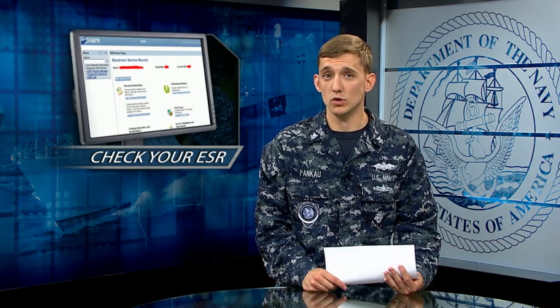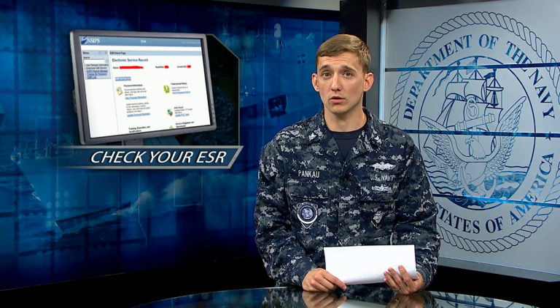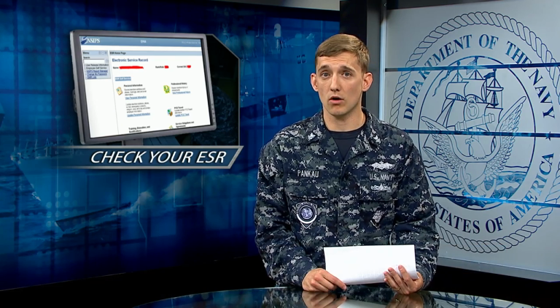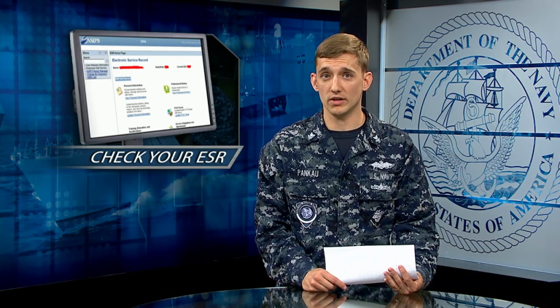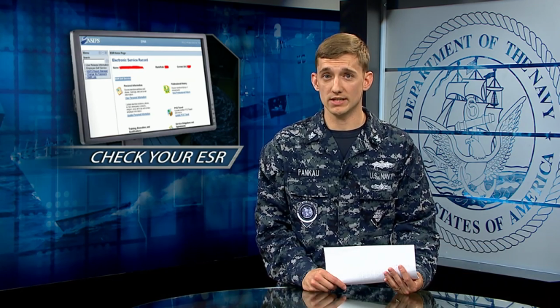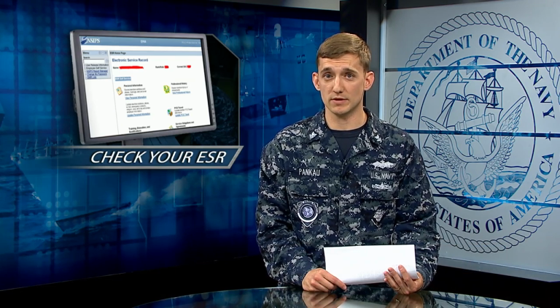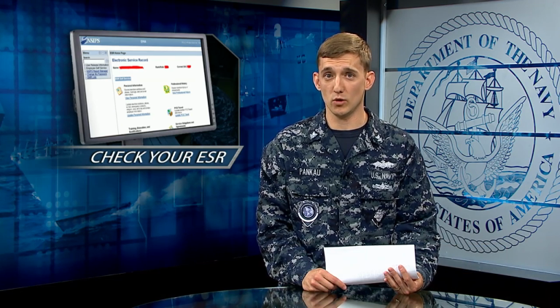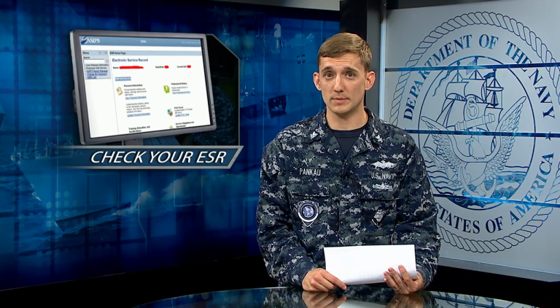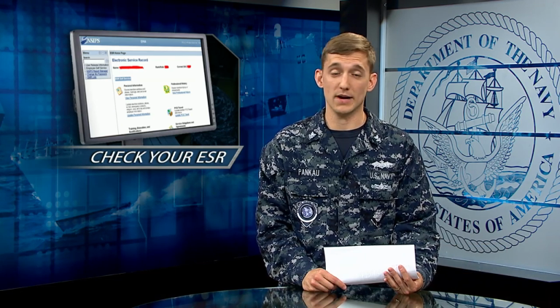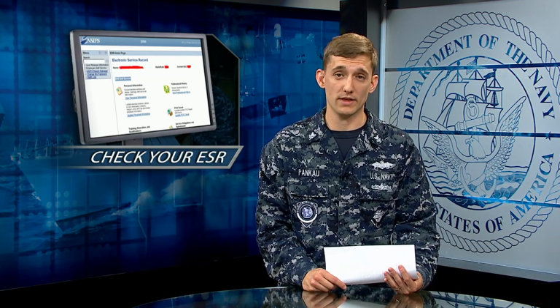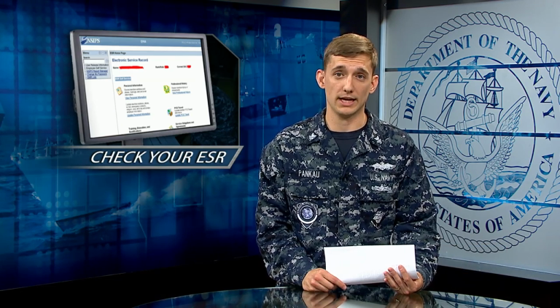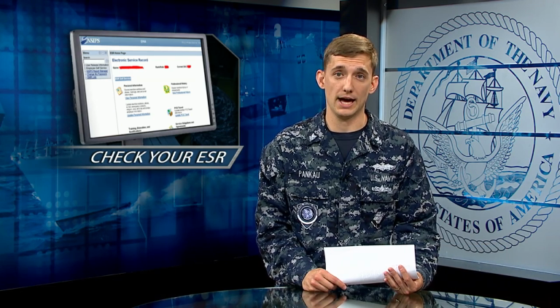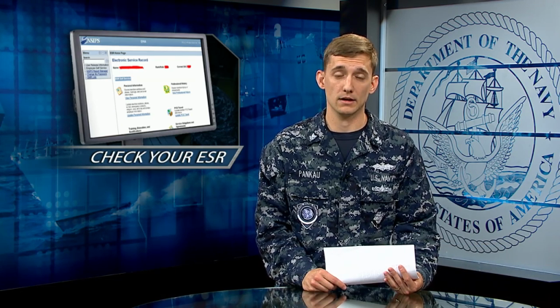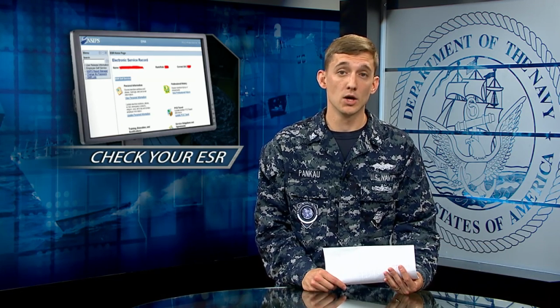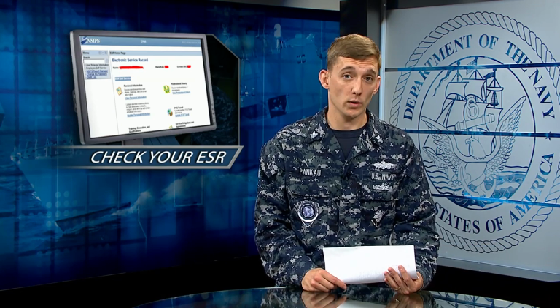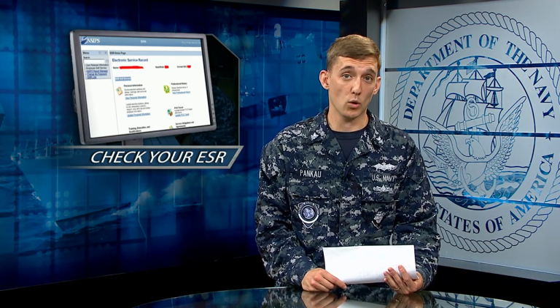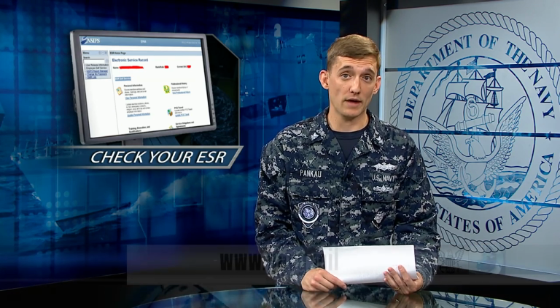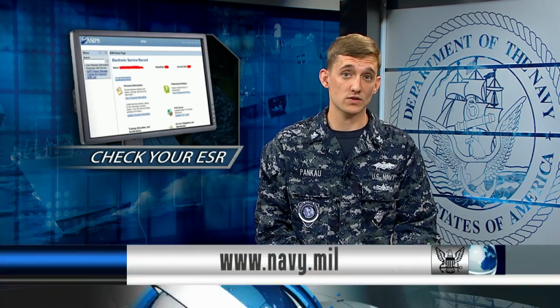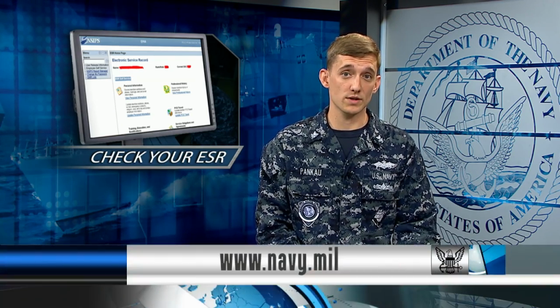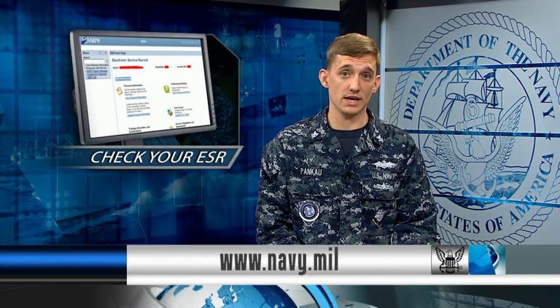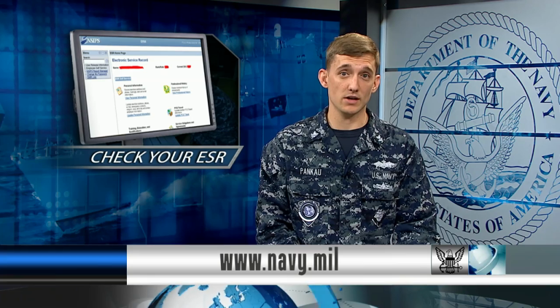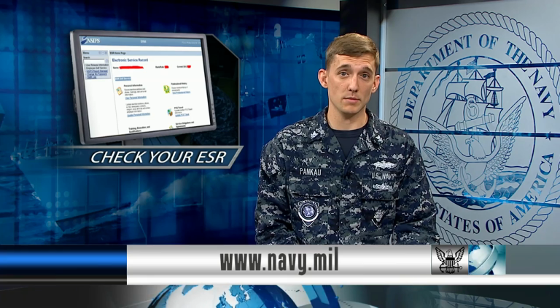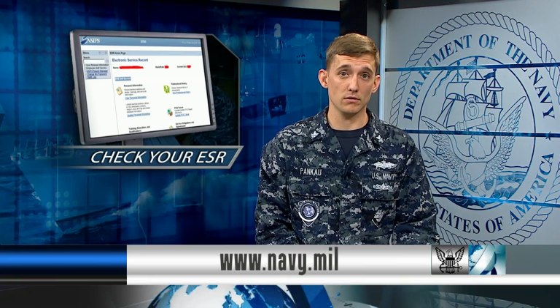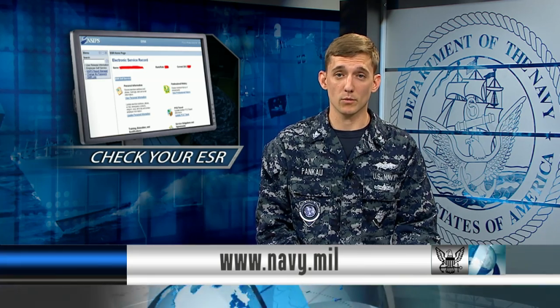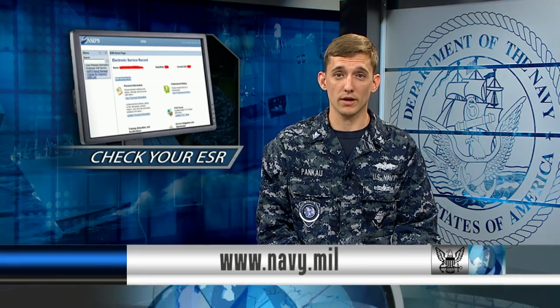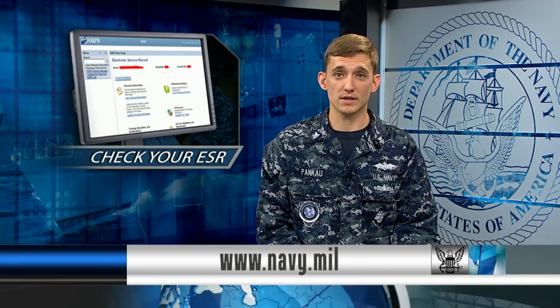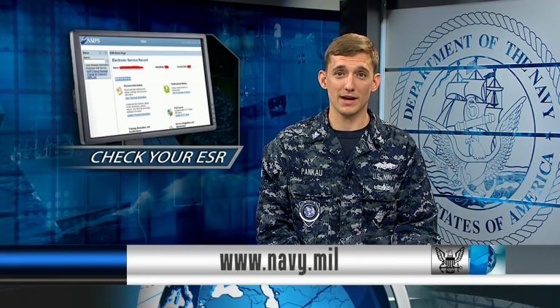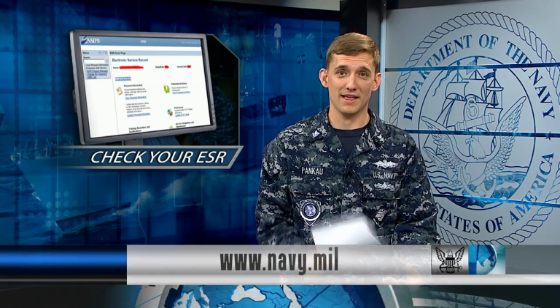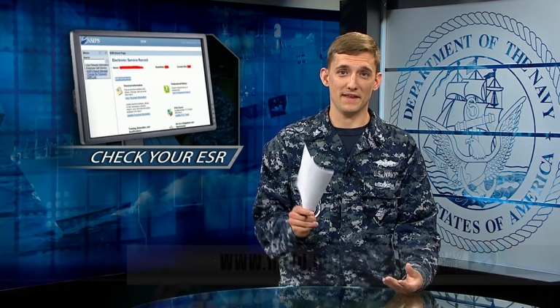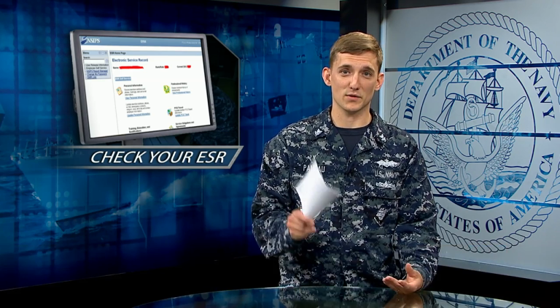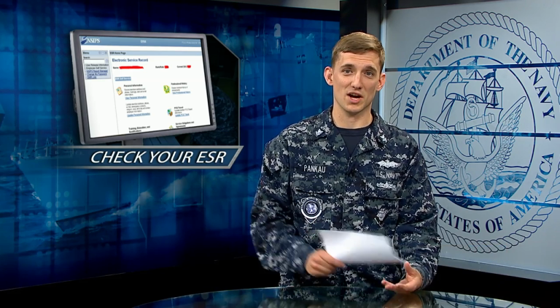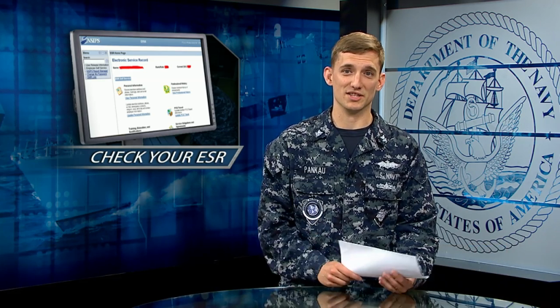You can log on to the NSIPS Afloat website without a CAC. Read more about these stories at Navy.mil. From All Hands Update, thanks for watching.